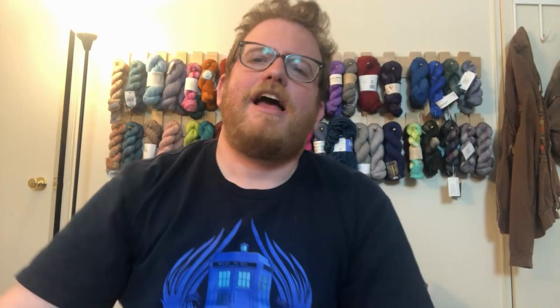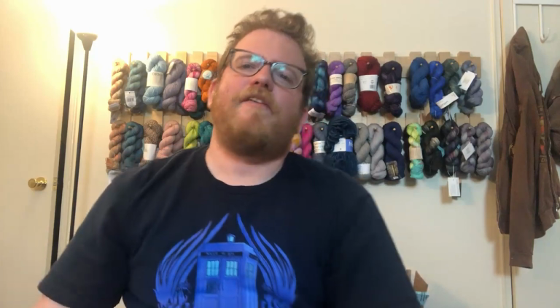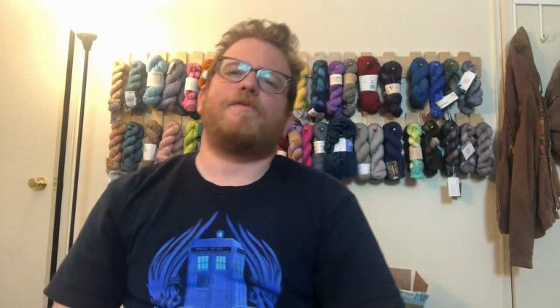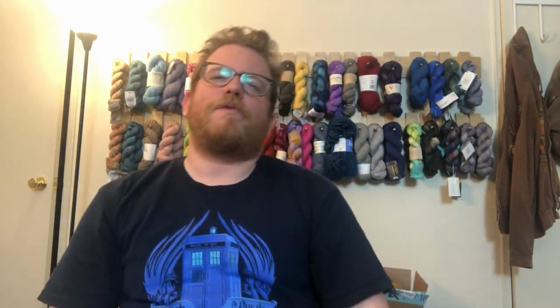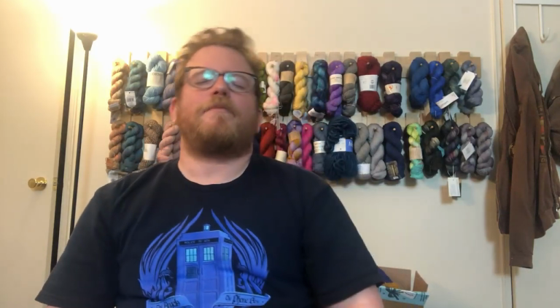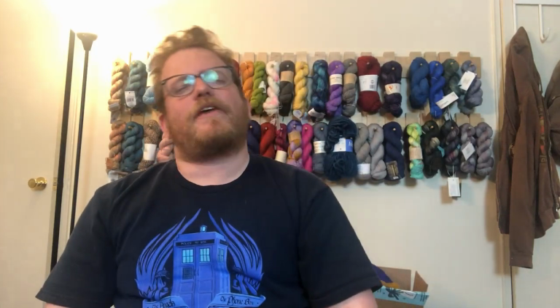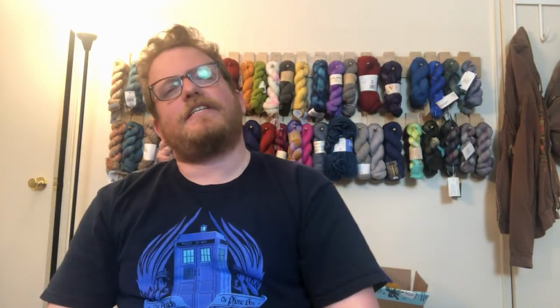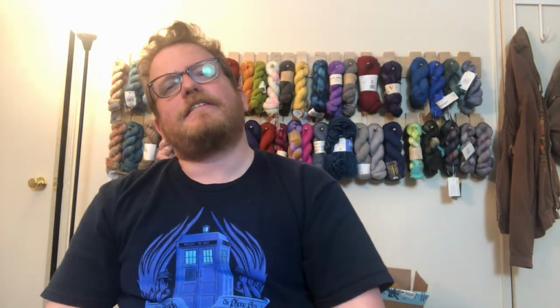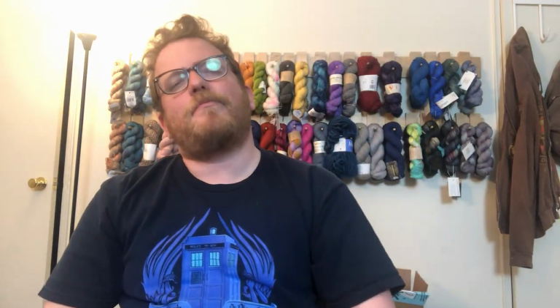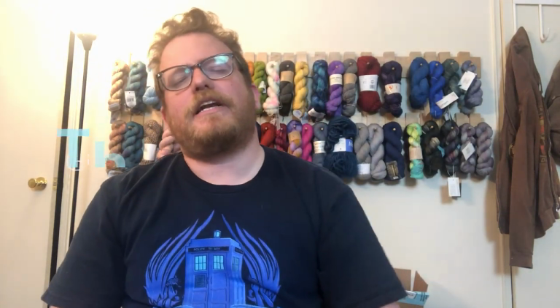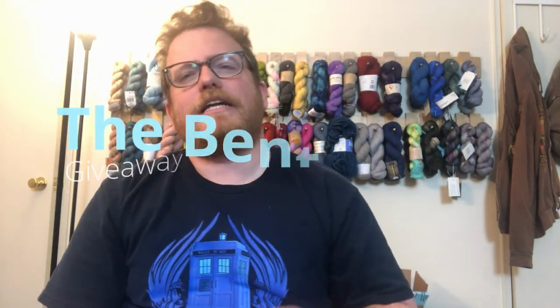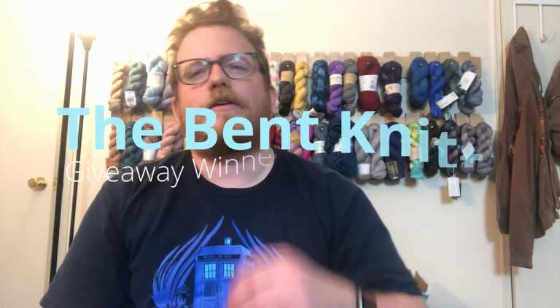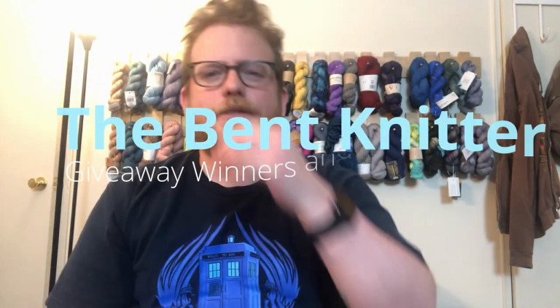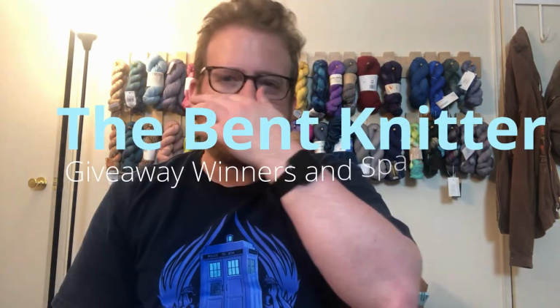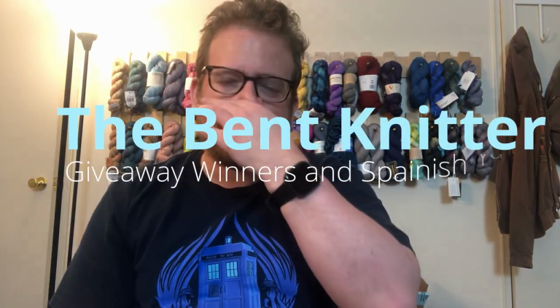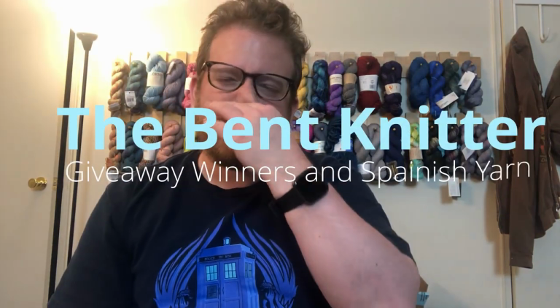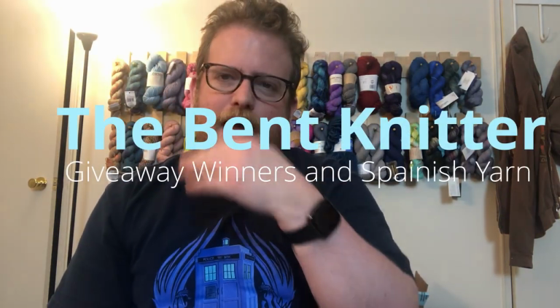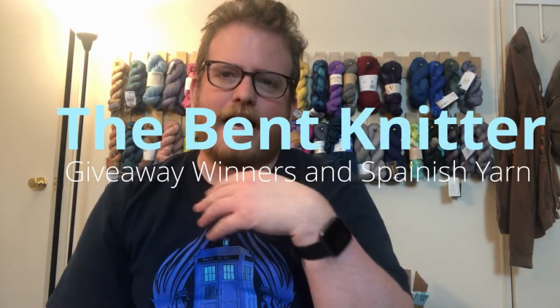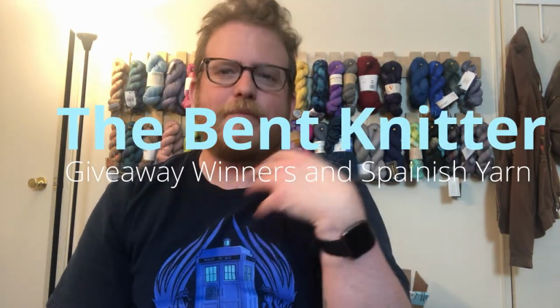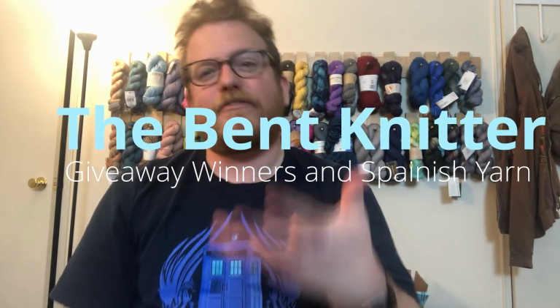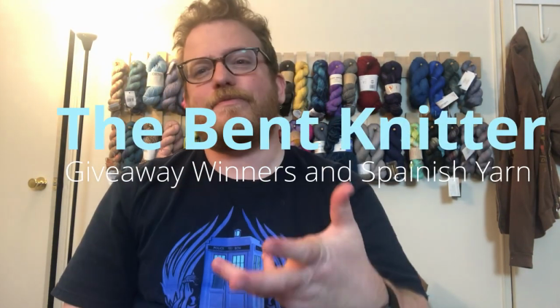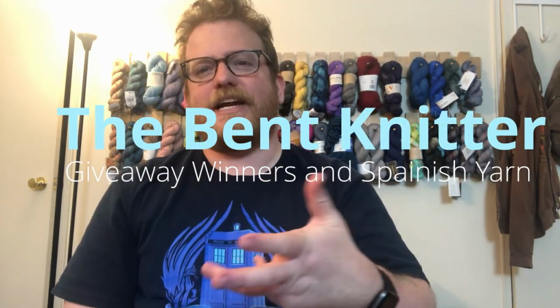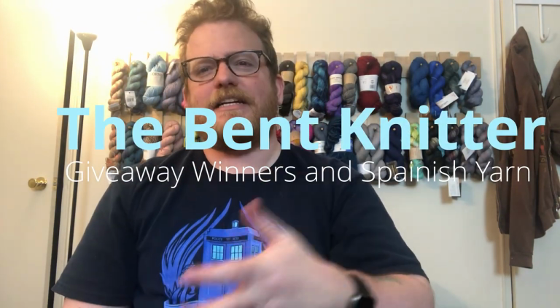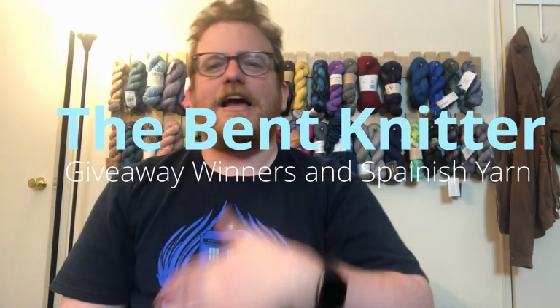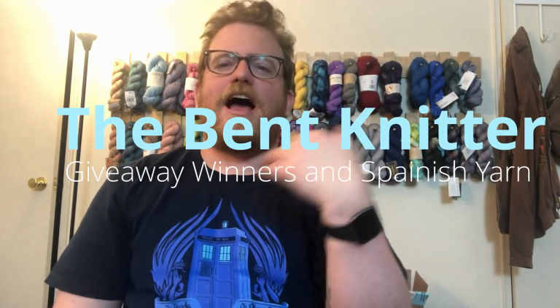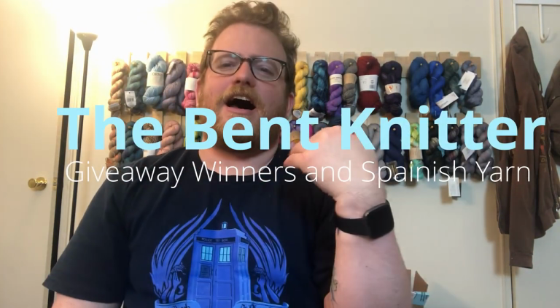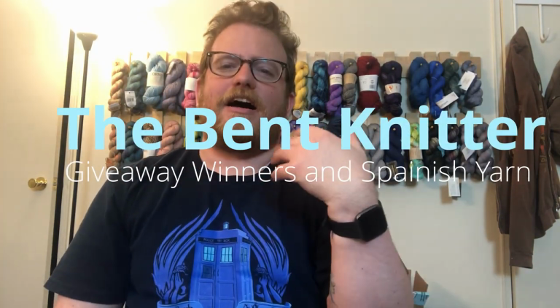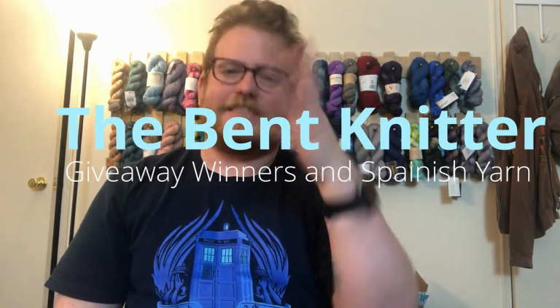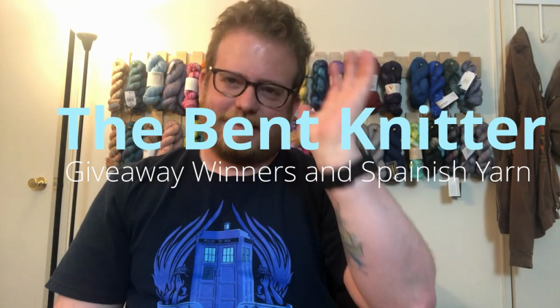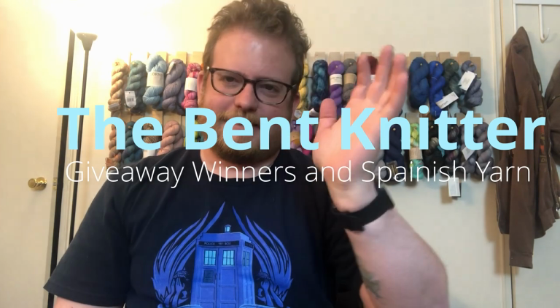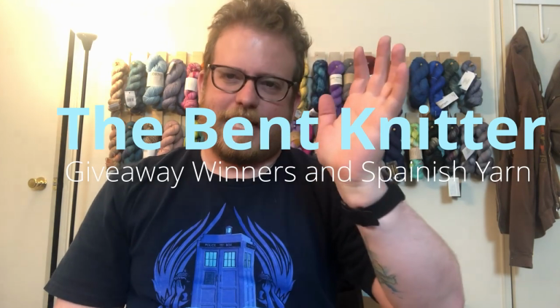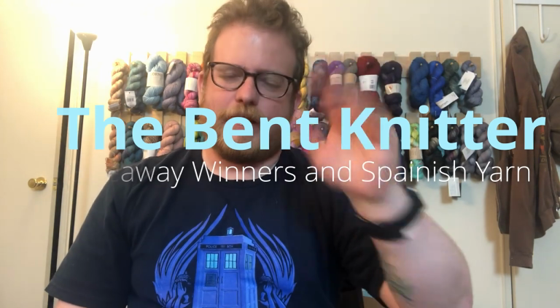Hi everyone, welcome back. This is the Bent Knitter. This week I am back from Spain.